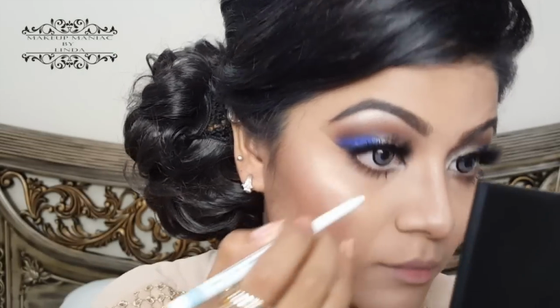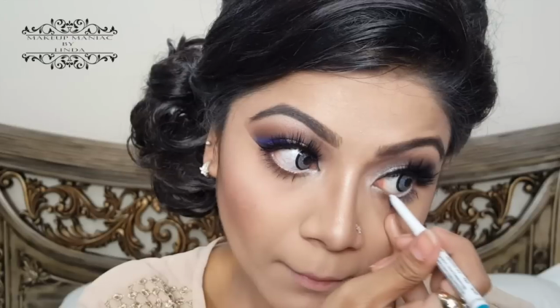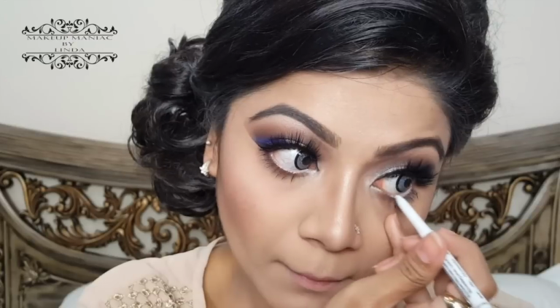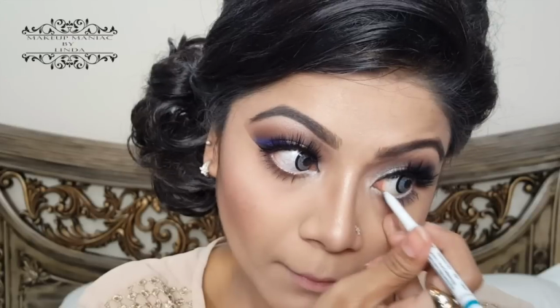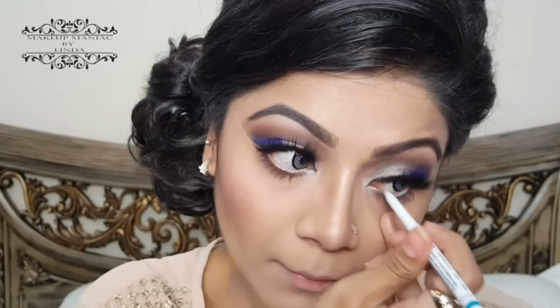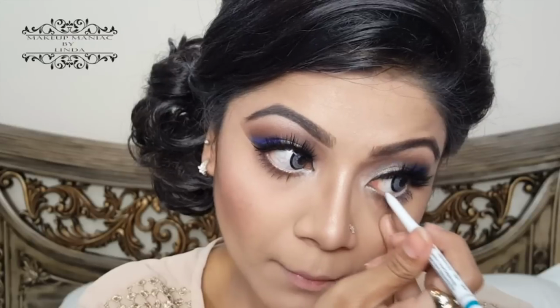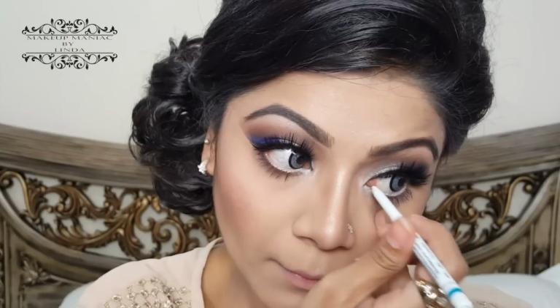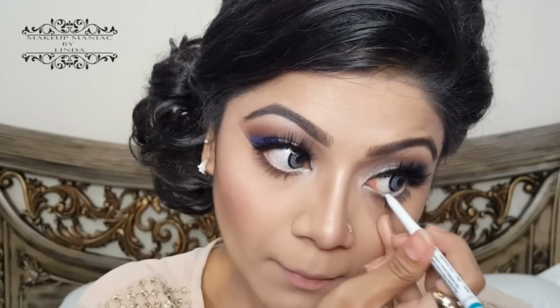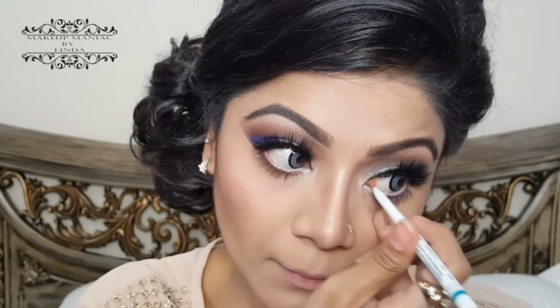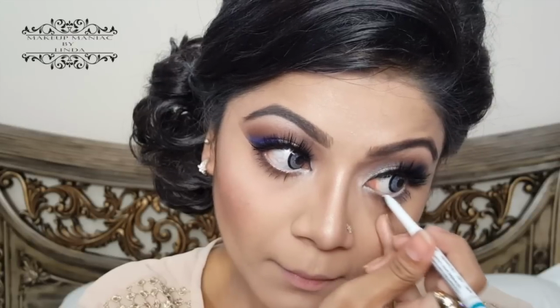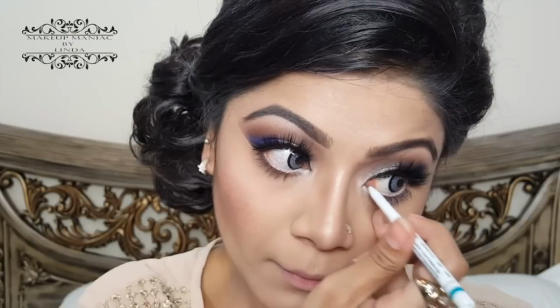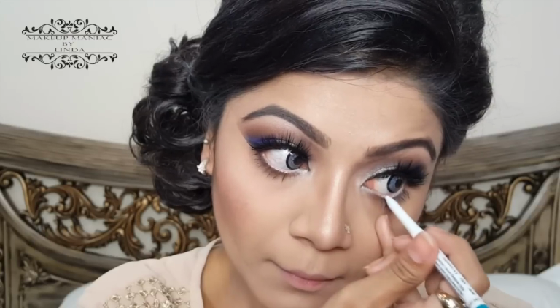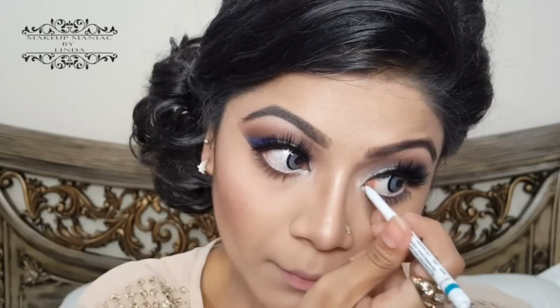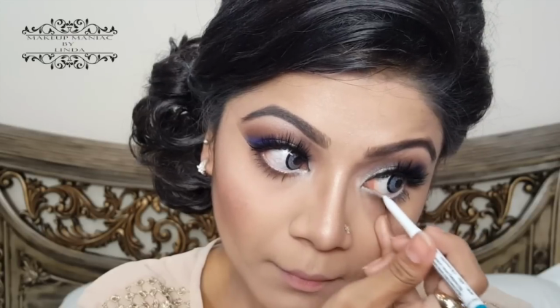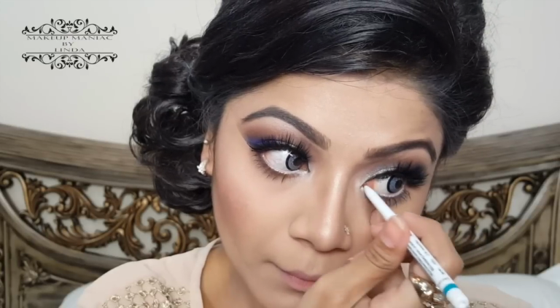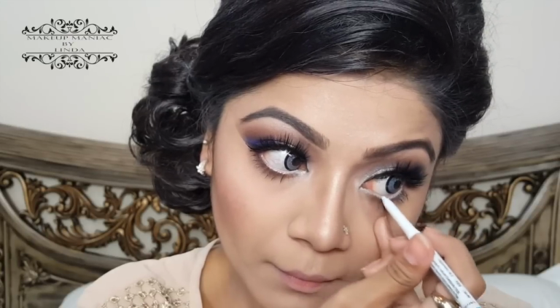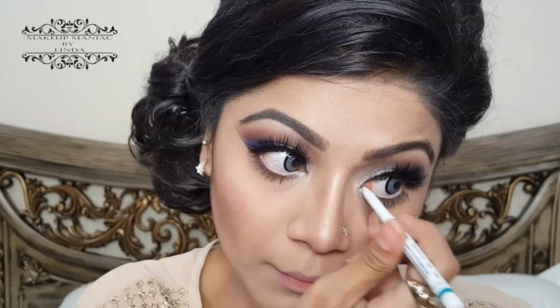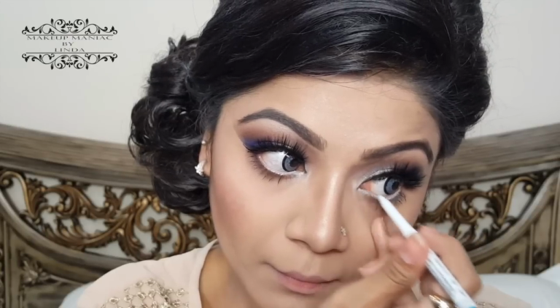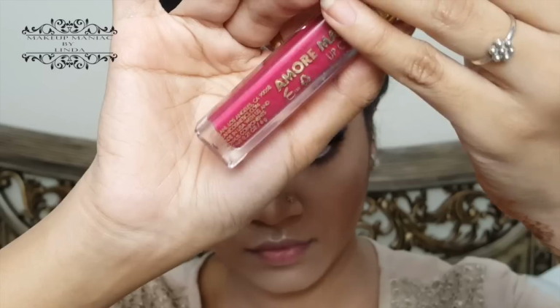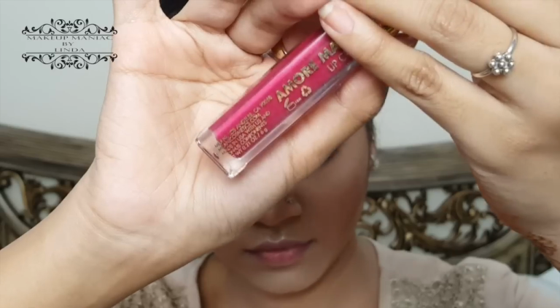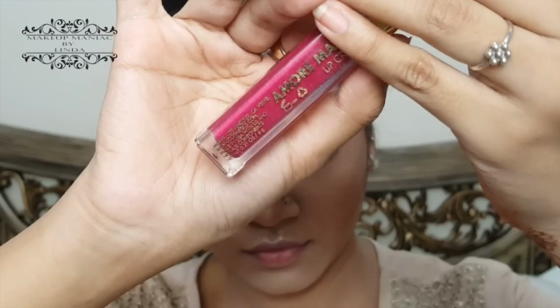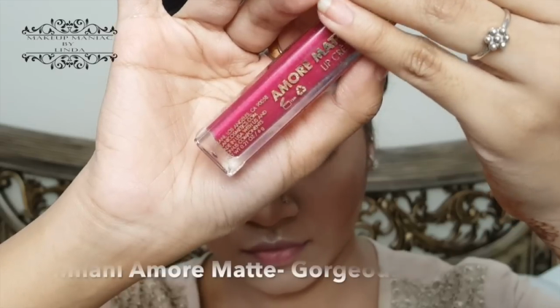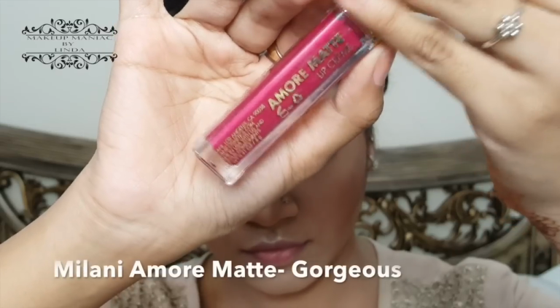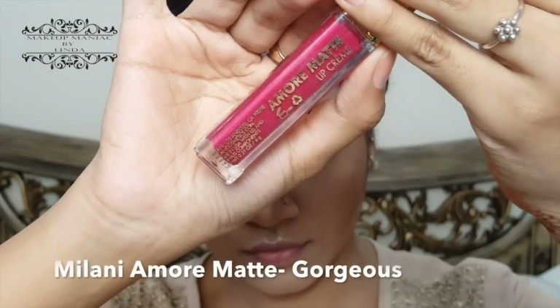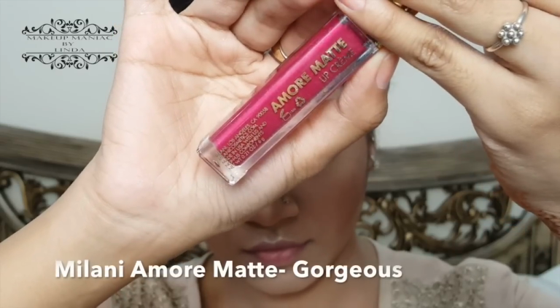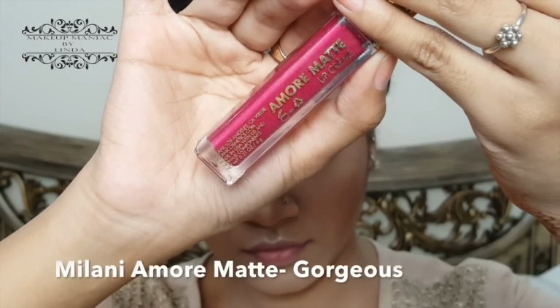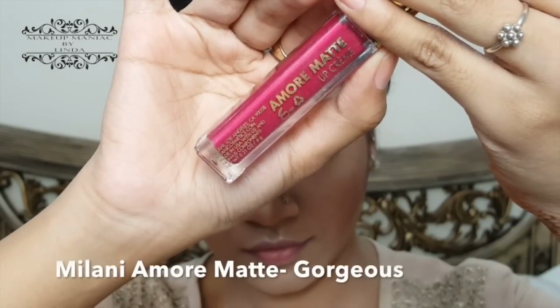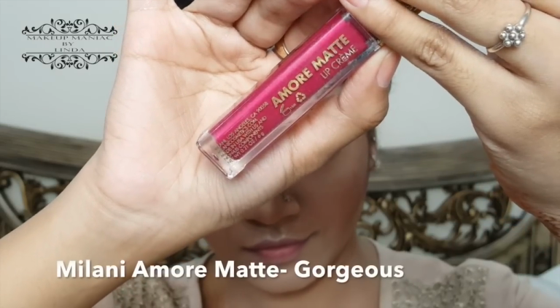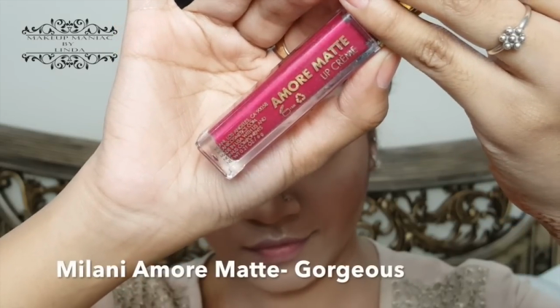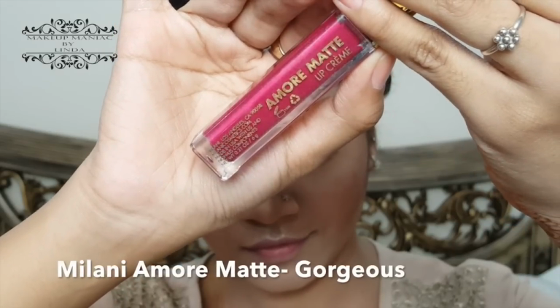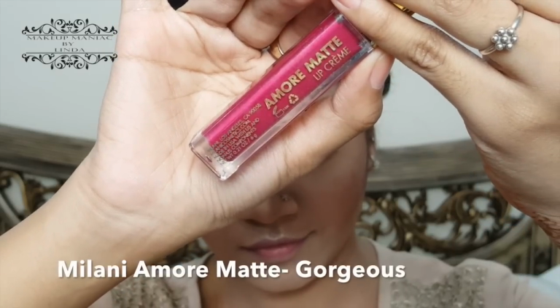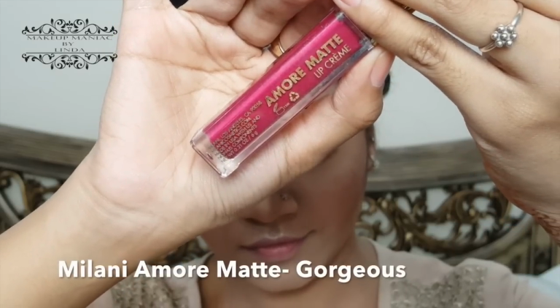For lipstick, I'm using one of my favorite liquid lipstick brands — this is Milani Amore Matte in the shade Gorgeous.